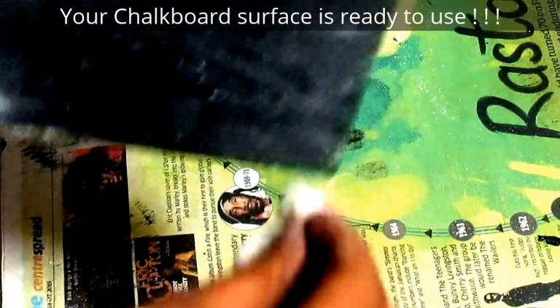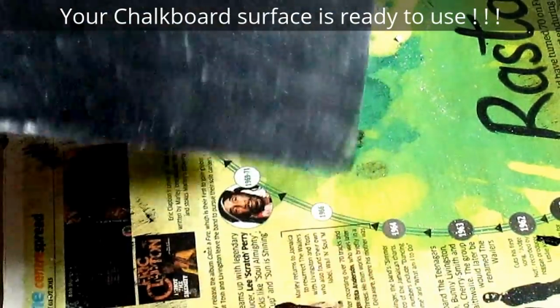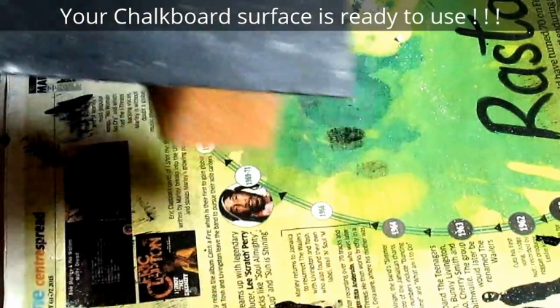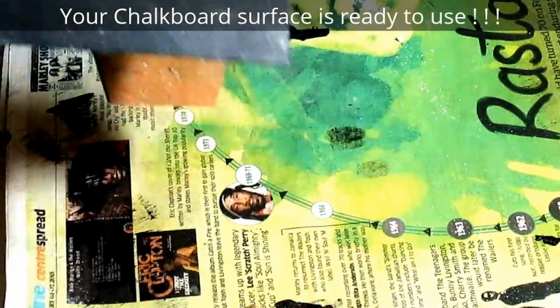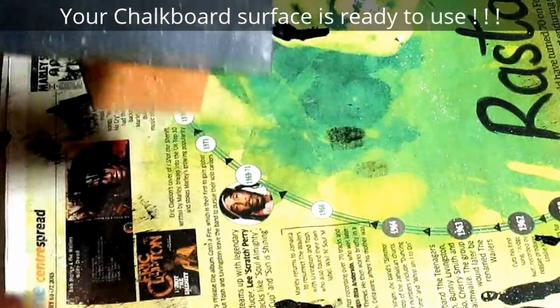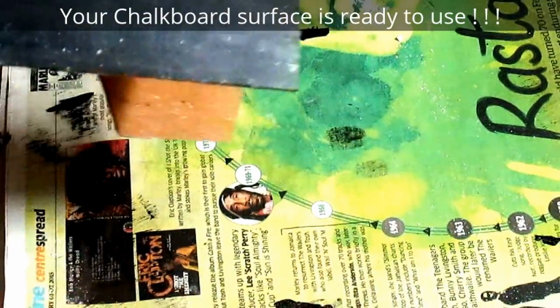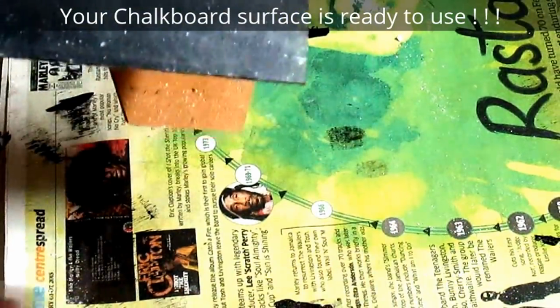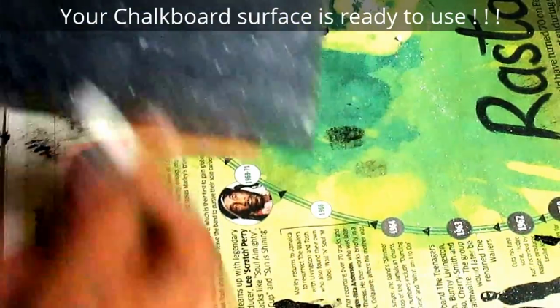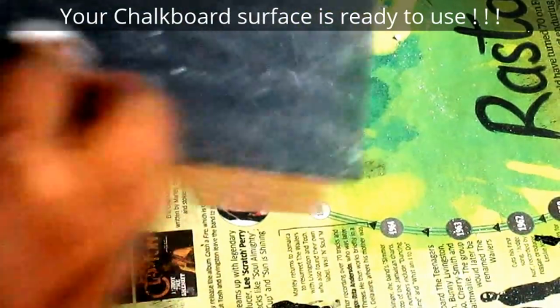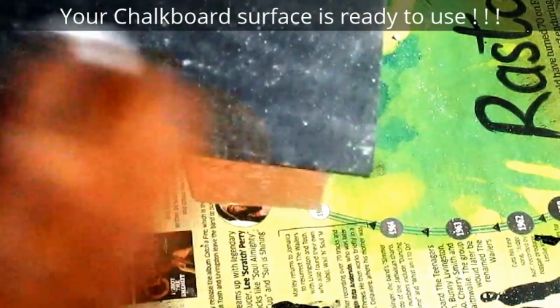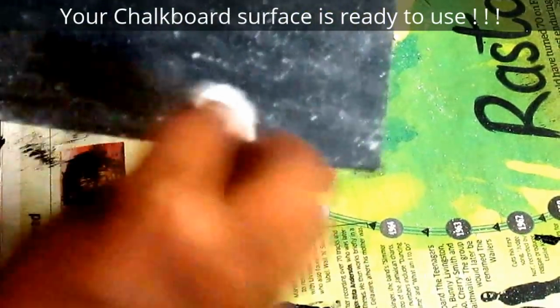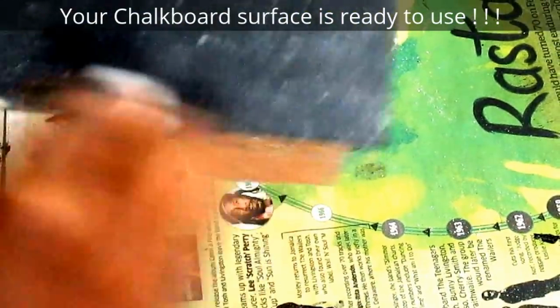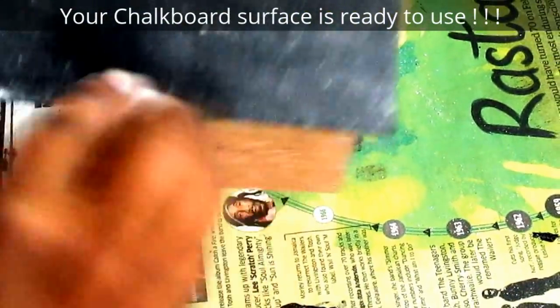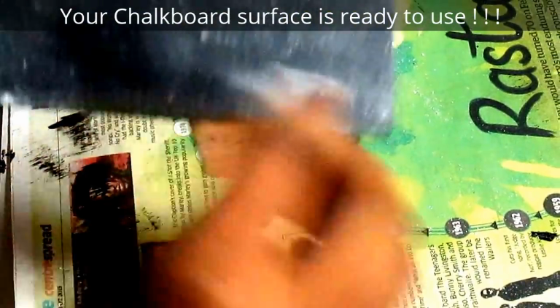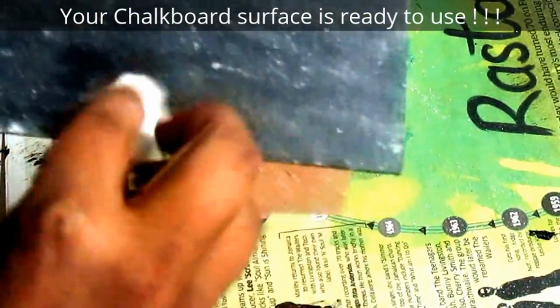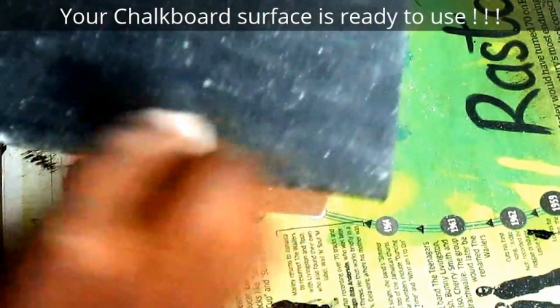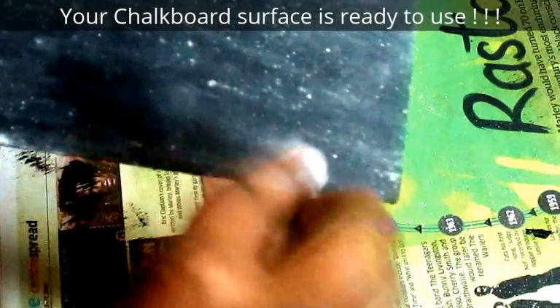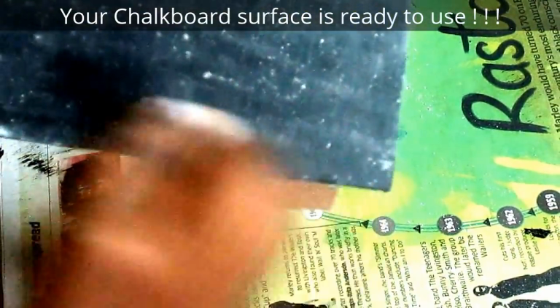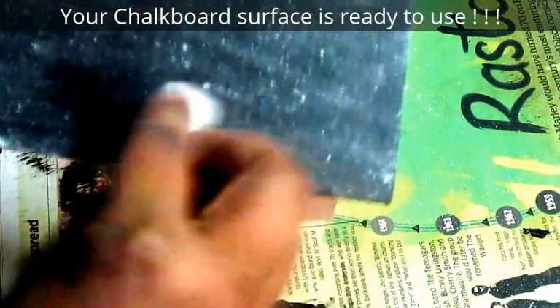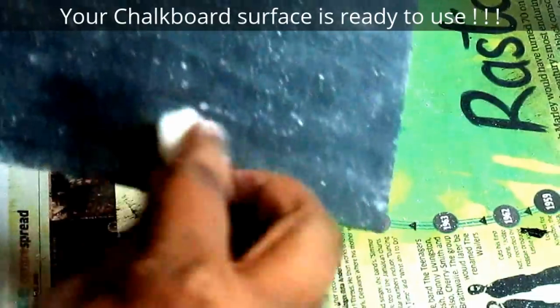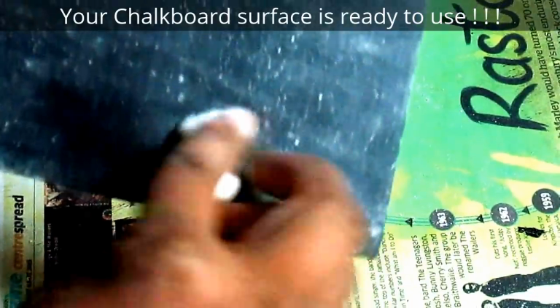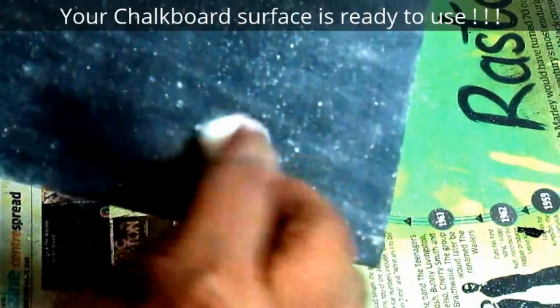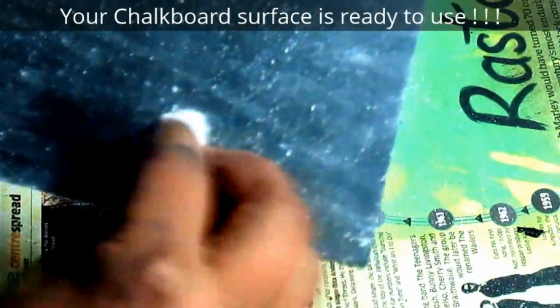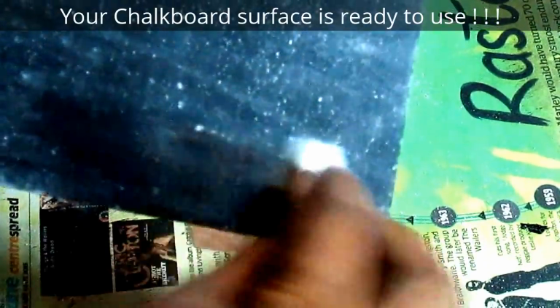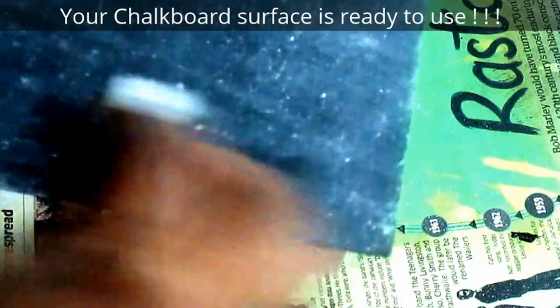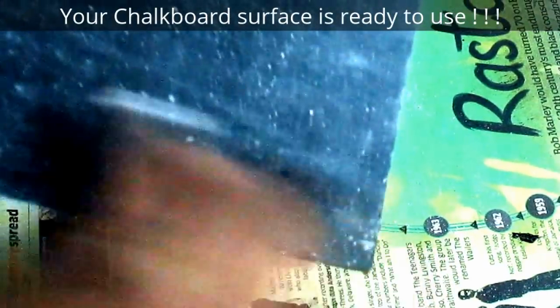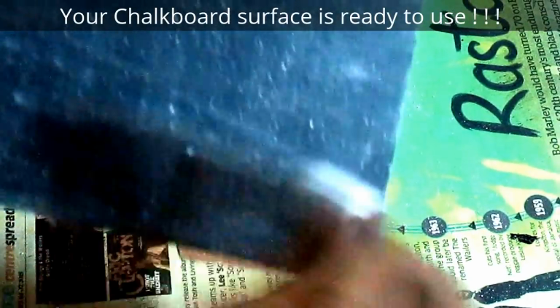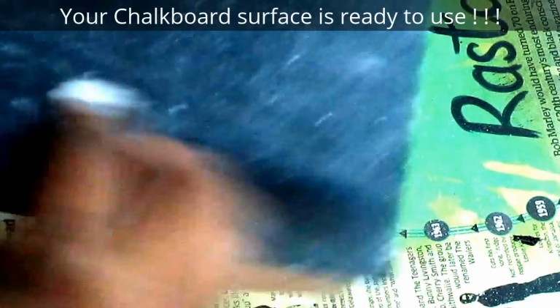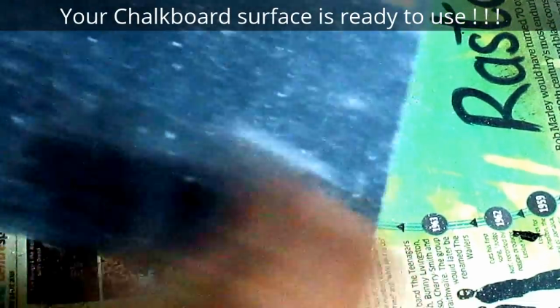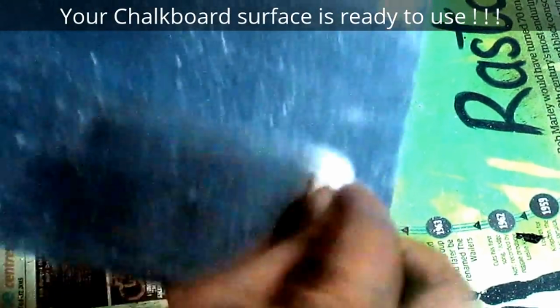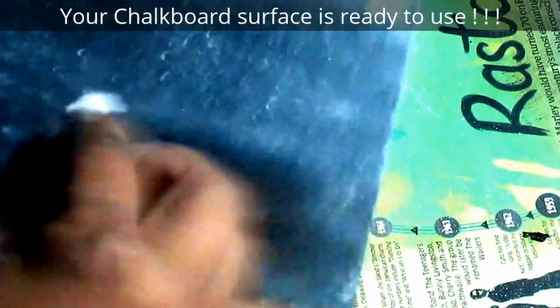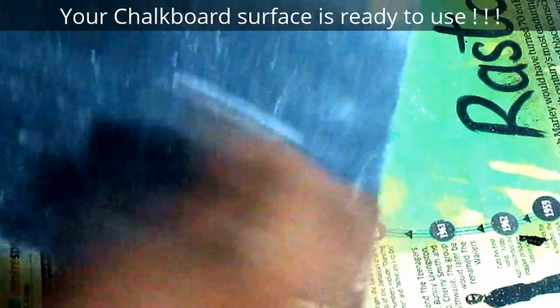You can easily remove the chalk dust with cotton. Wipe it once, and then go over it a second time to remove the excess dust.